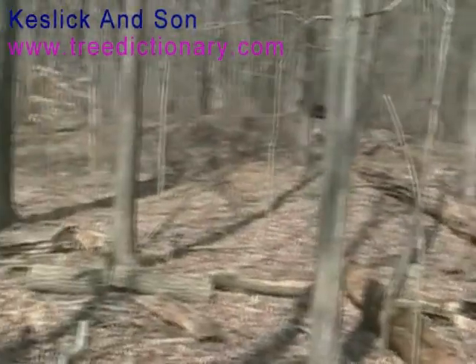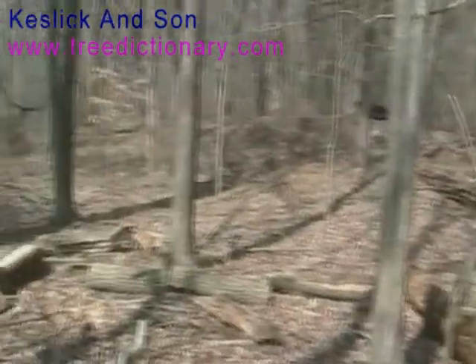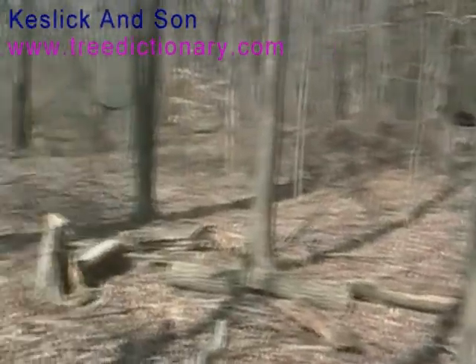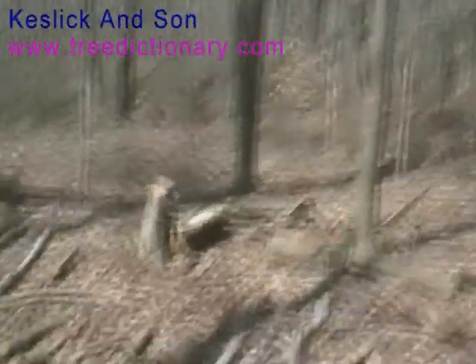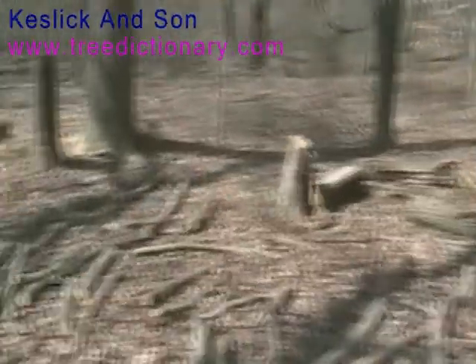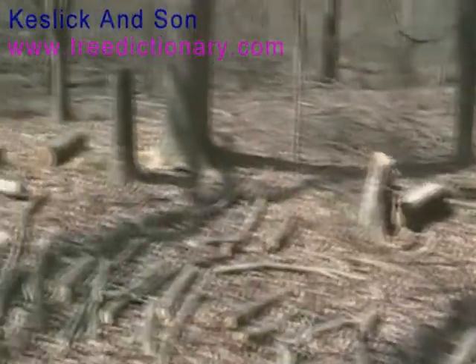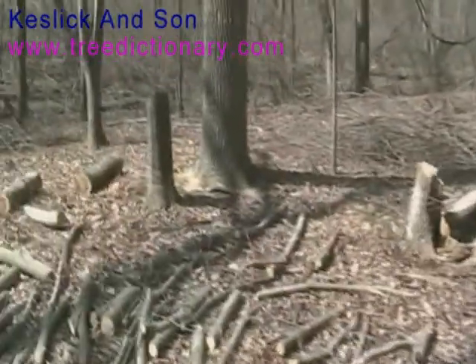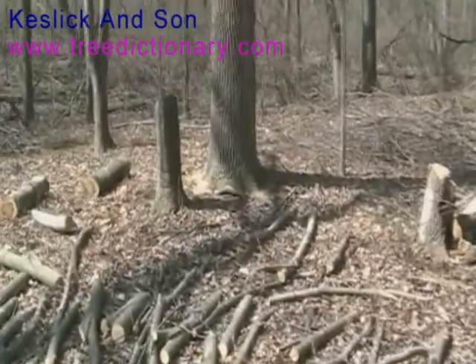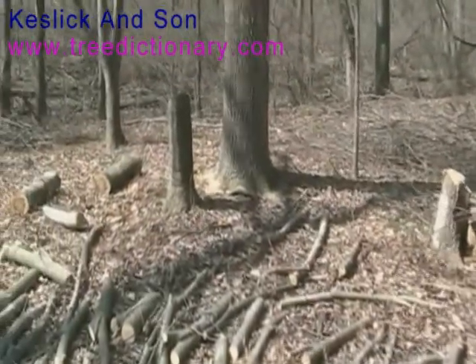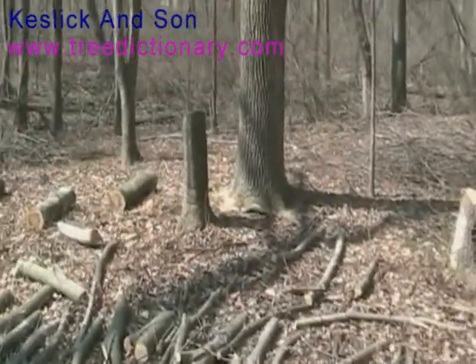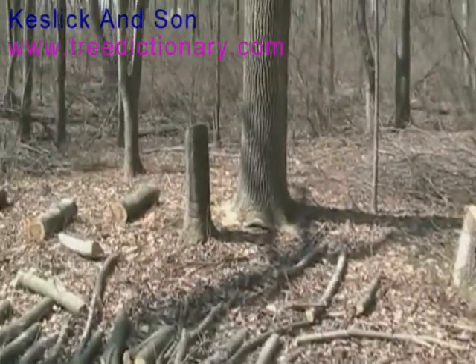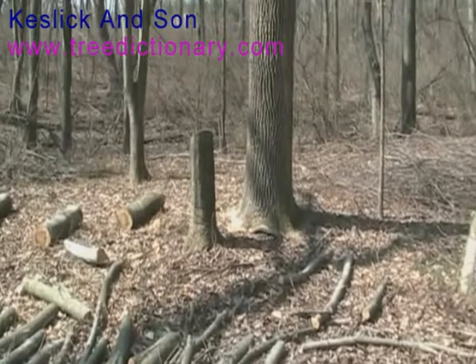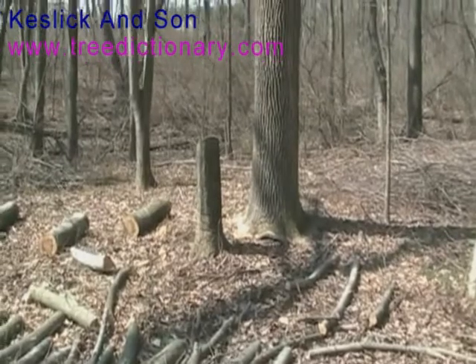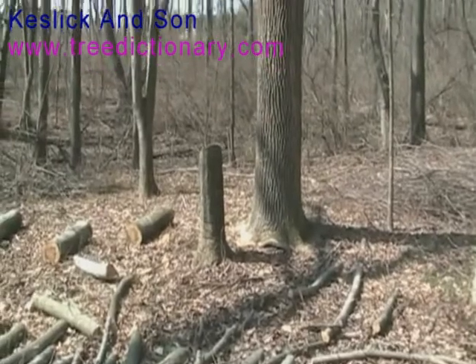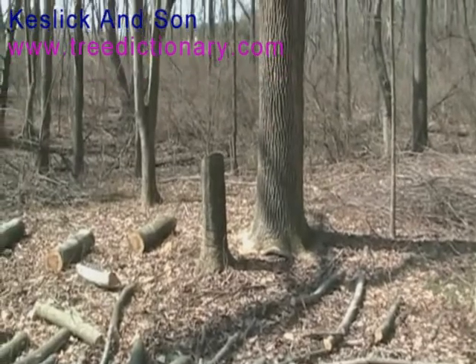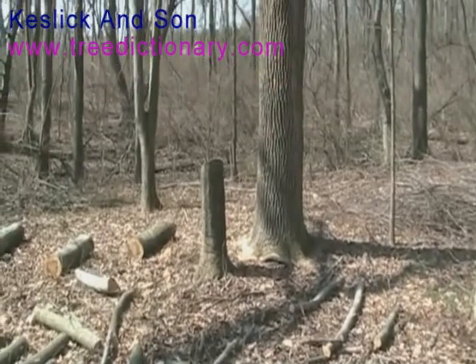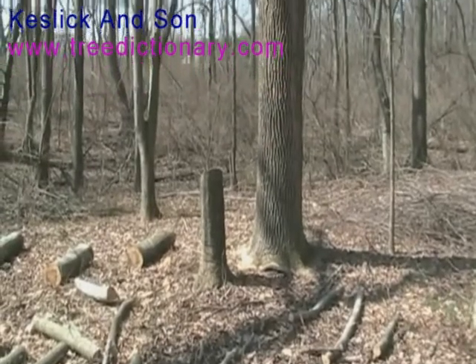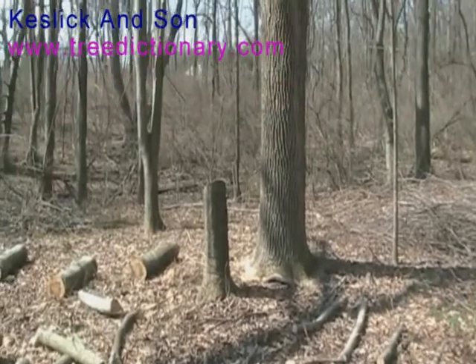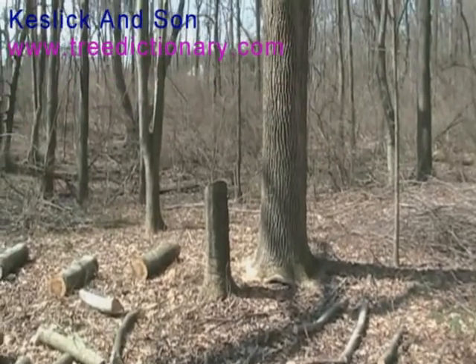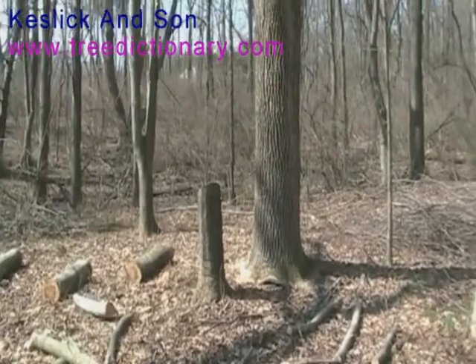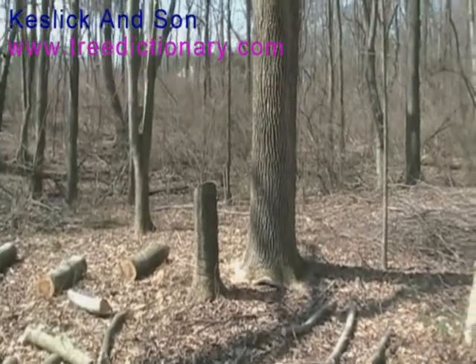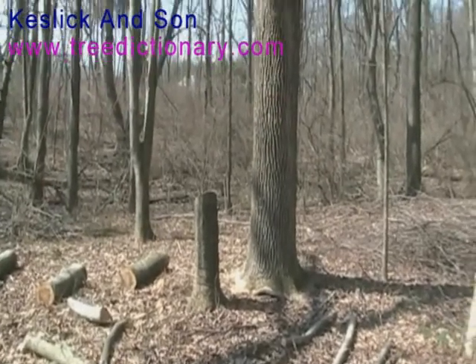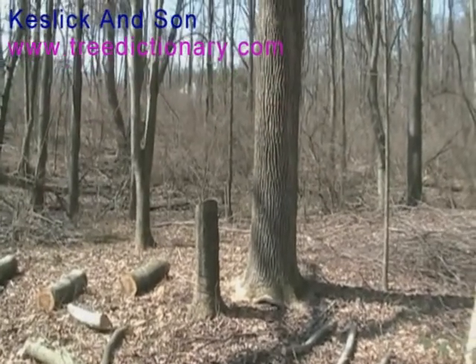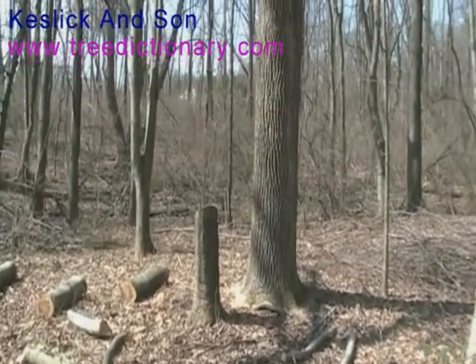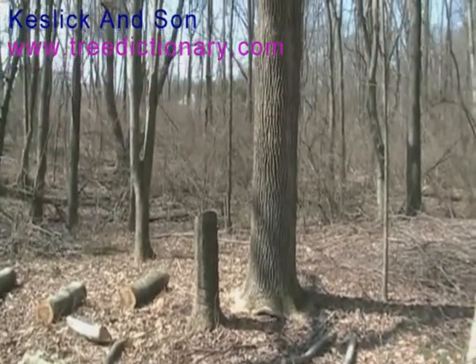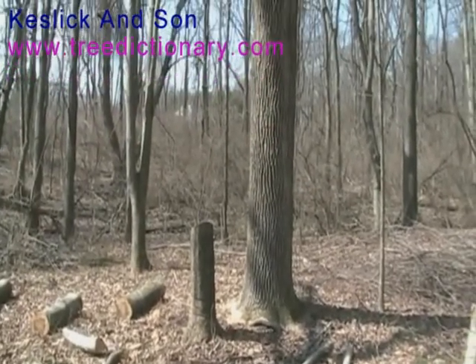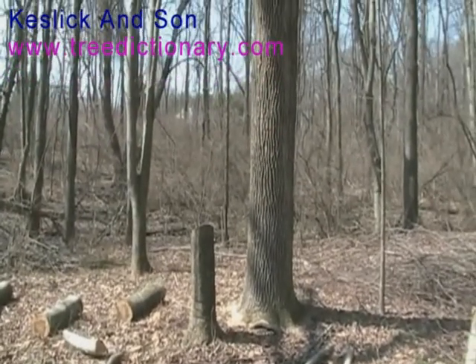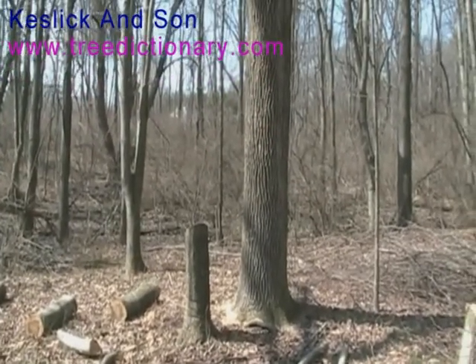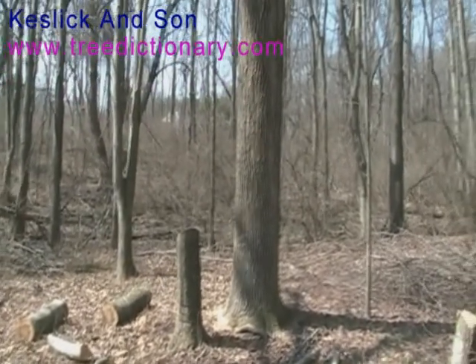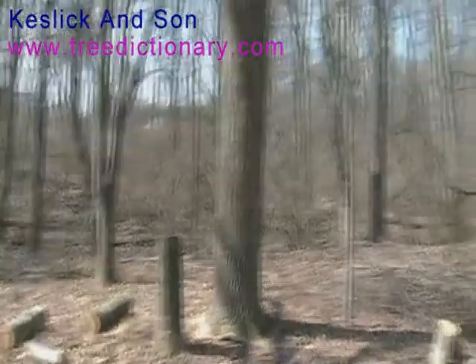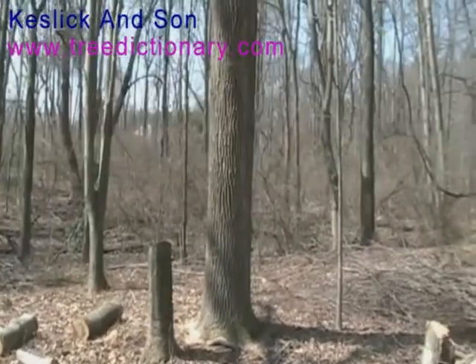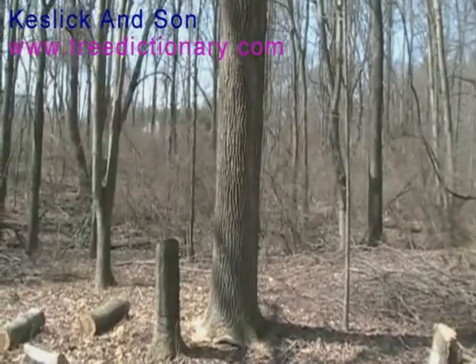We did girdle the trunk so that these trees would not sprout and continue to grow up into our canopy.